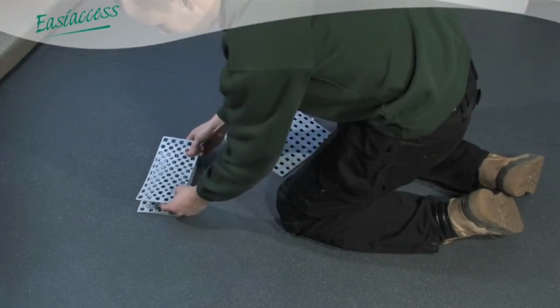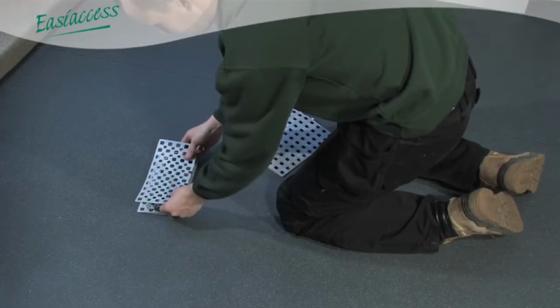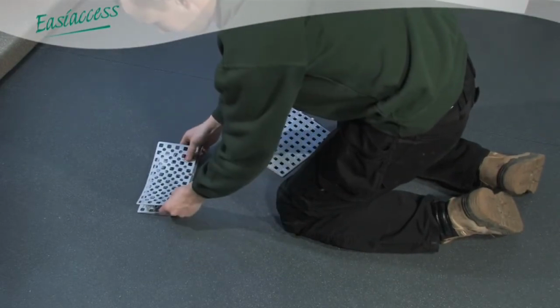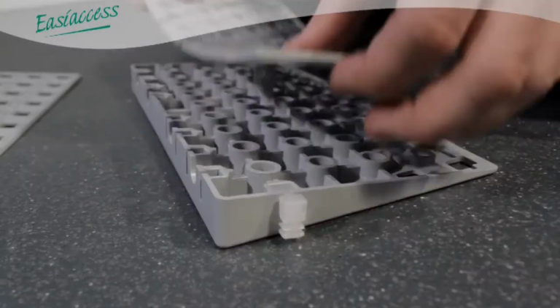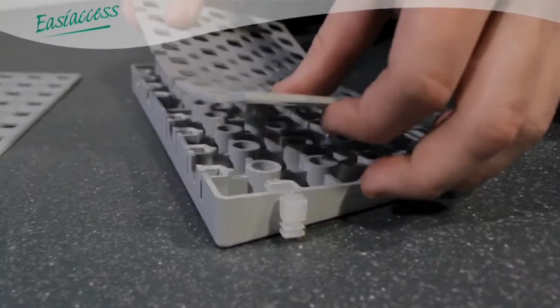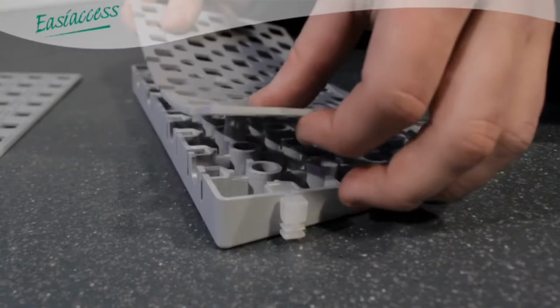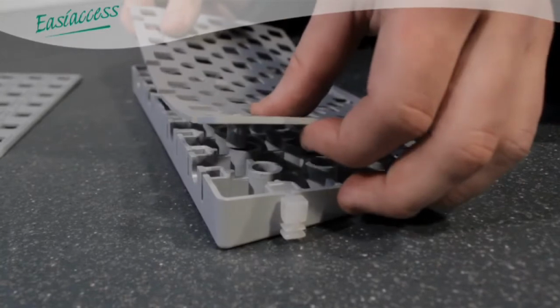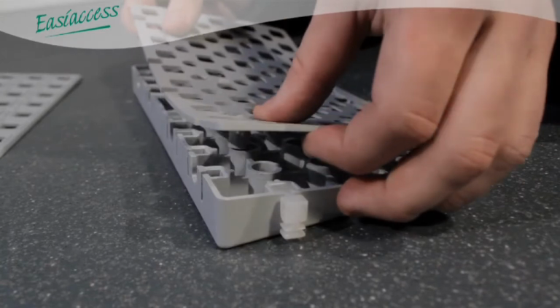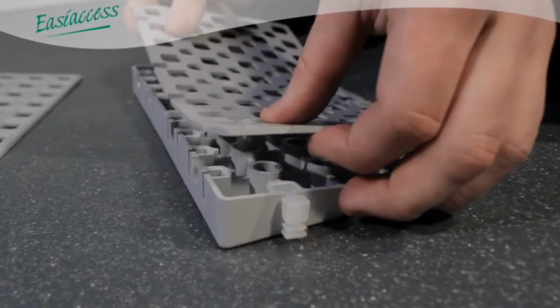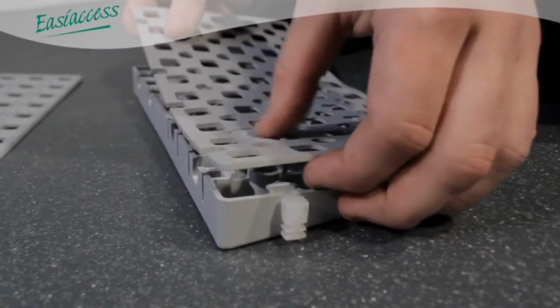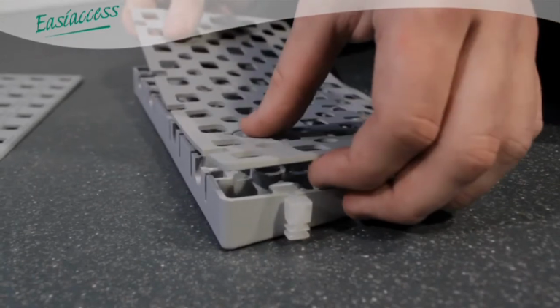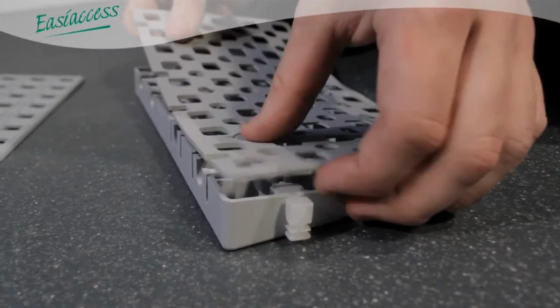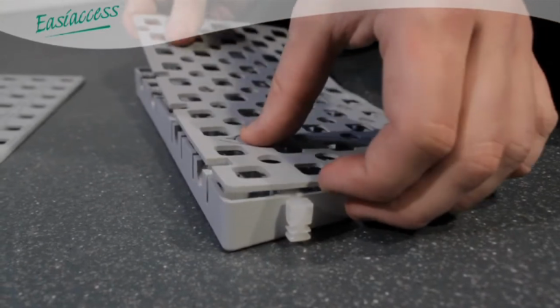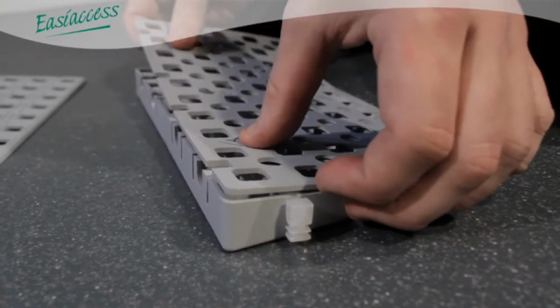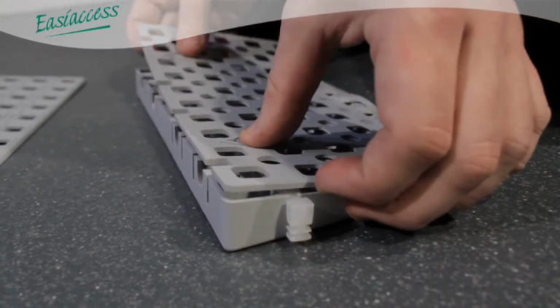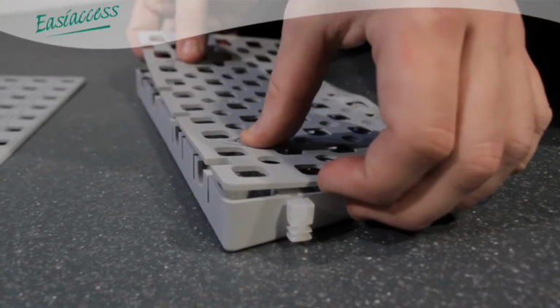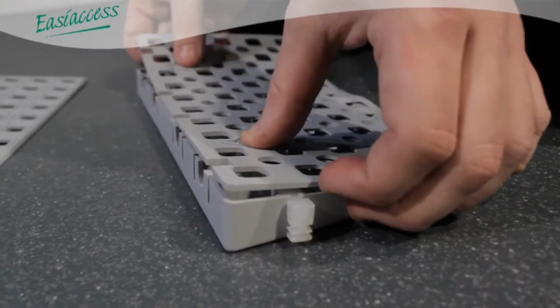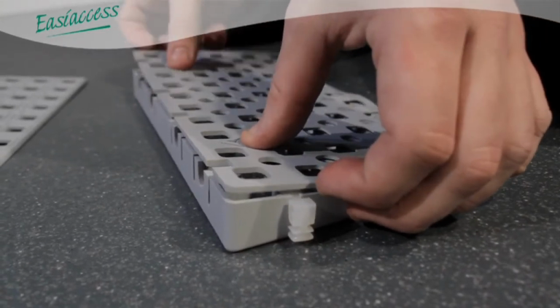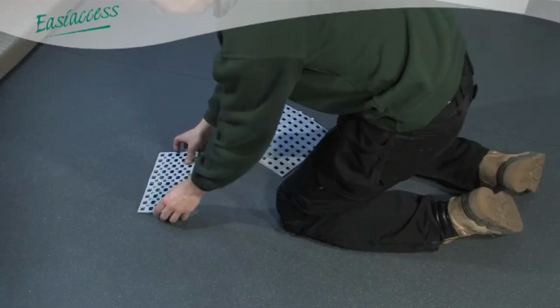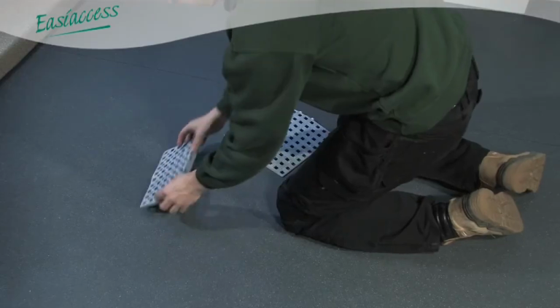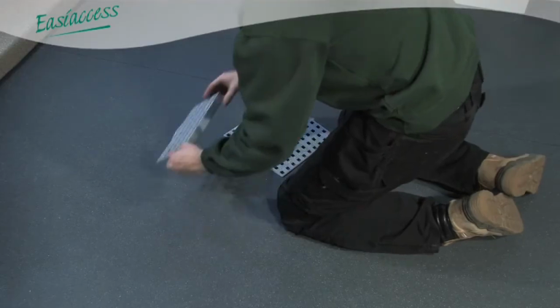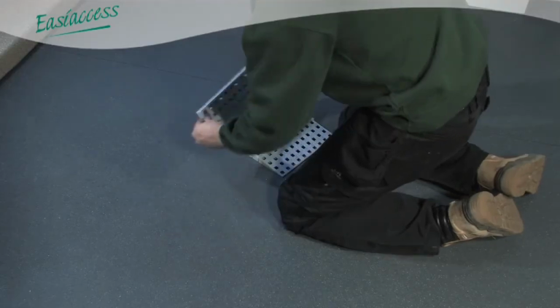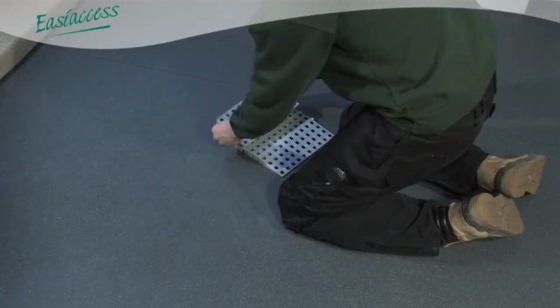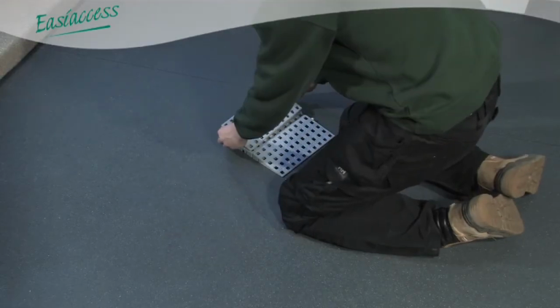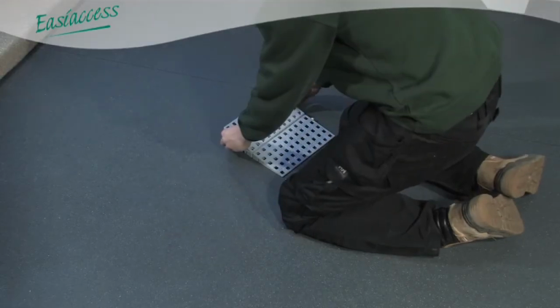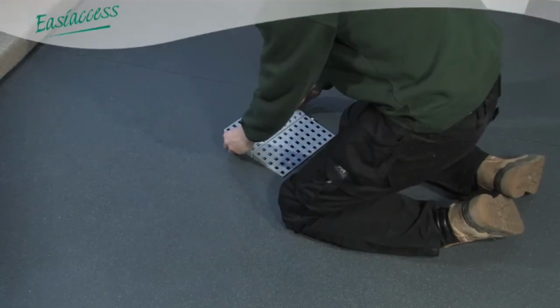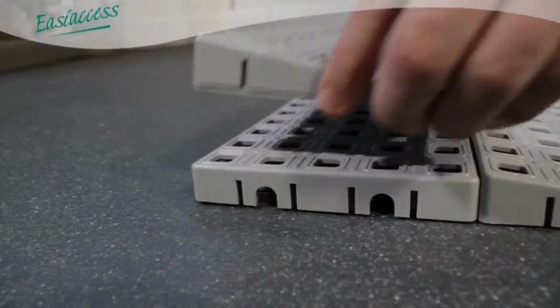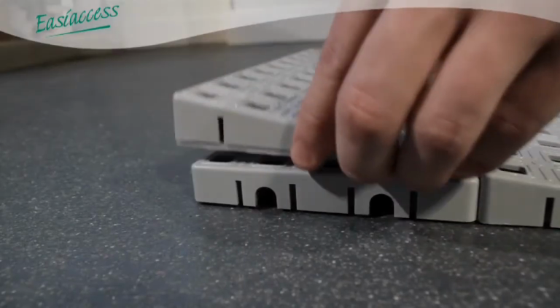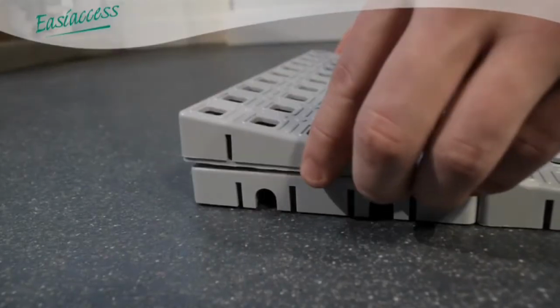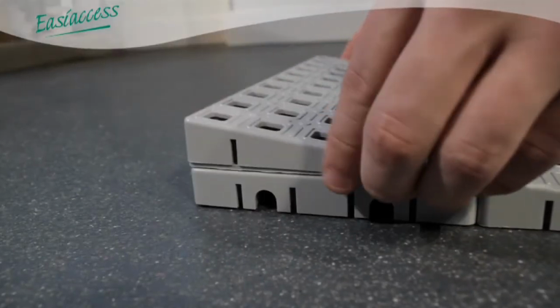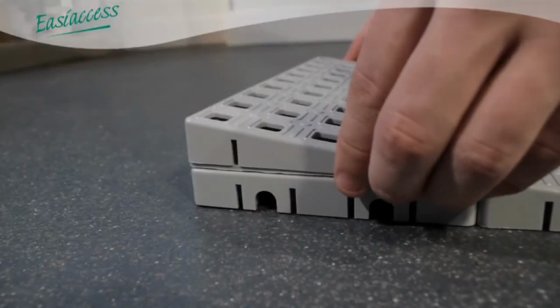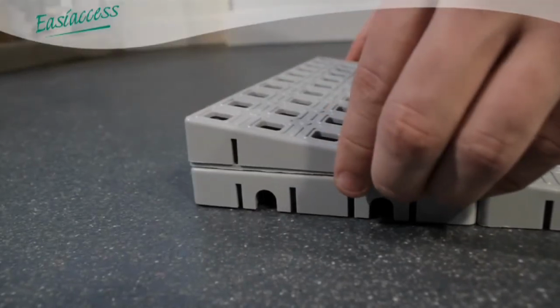Adjustment keys allow fine adjustment of the ramp when required. Each key is two millimetres thick.